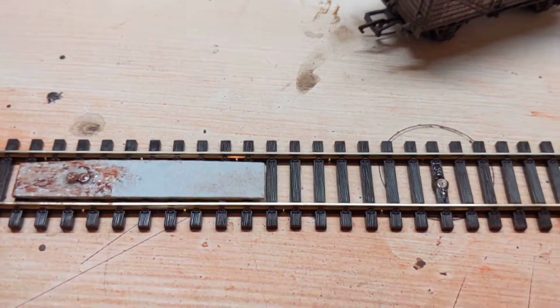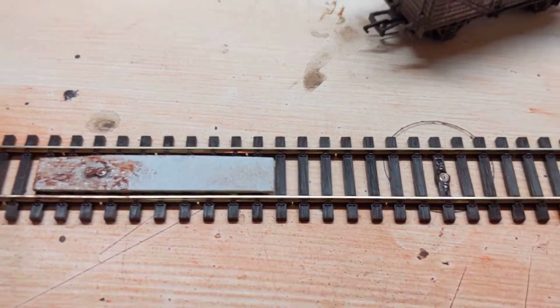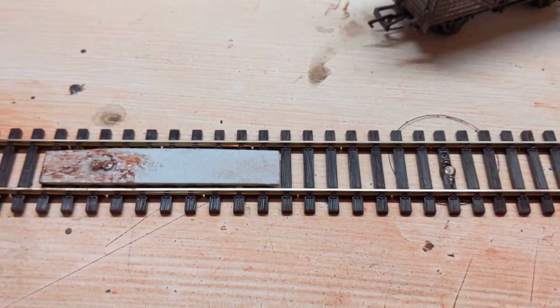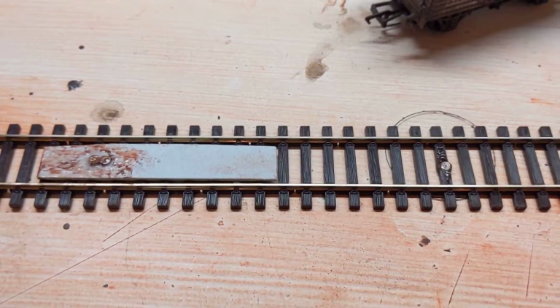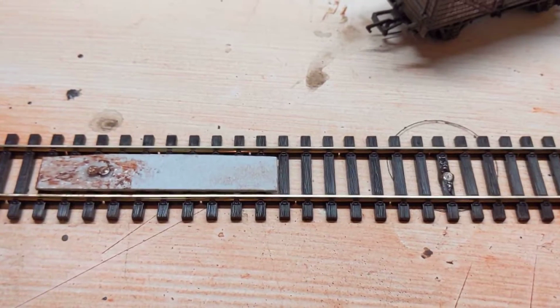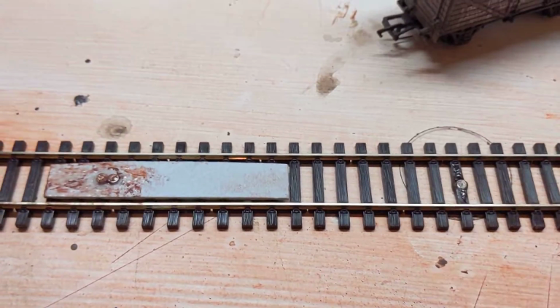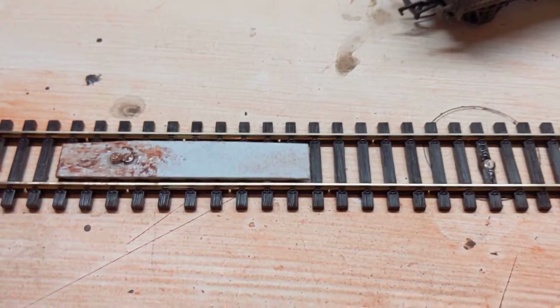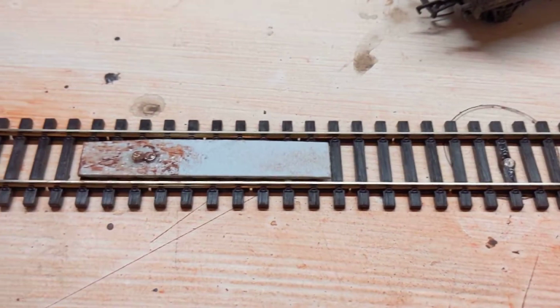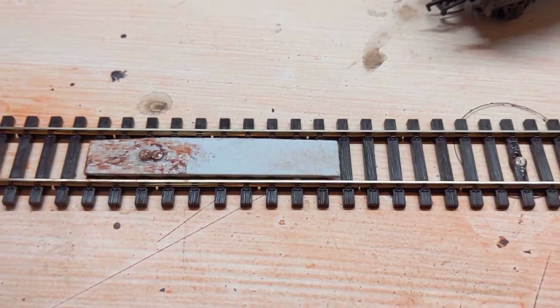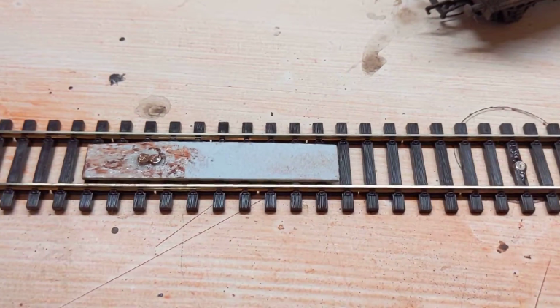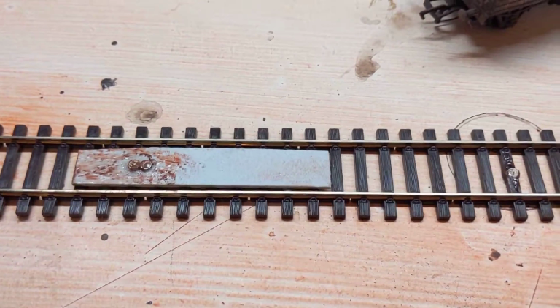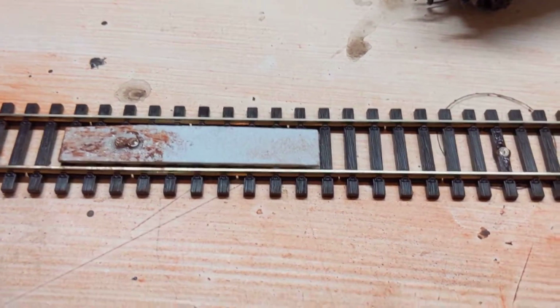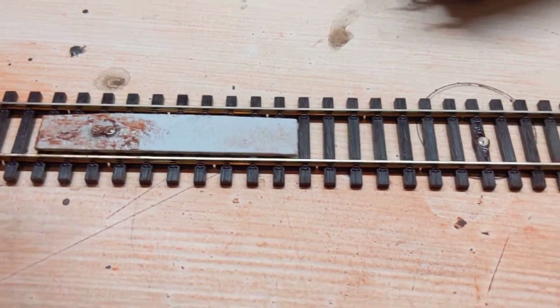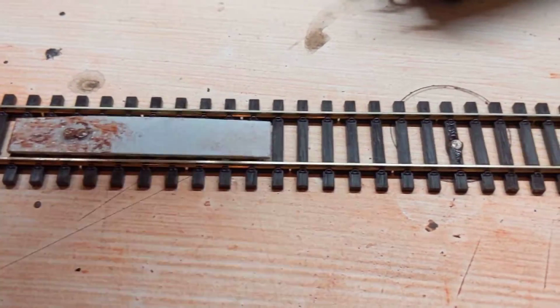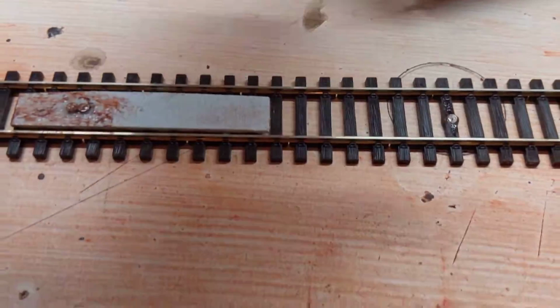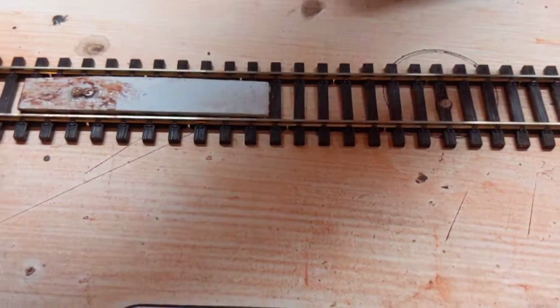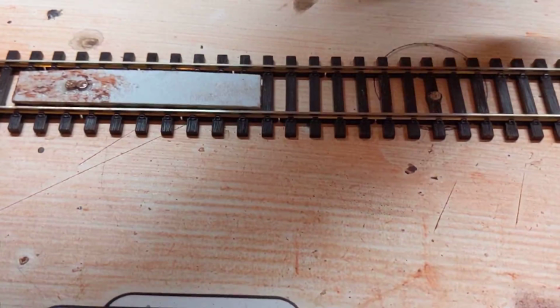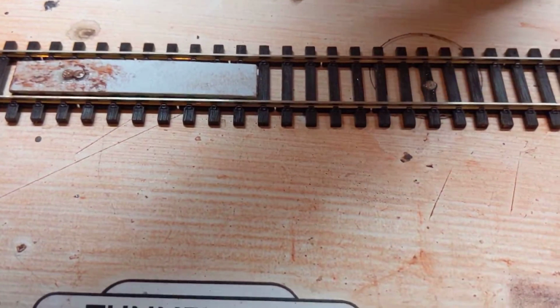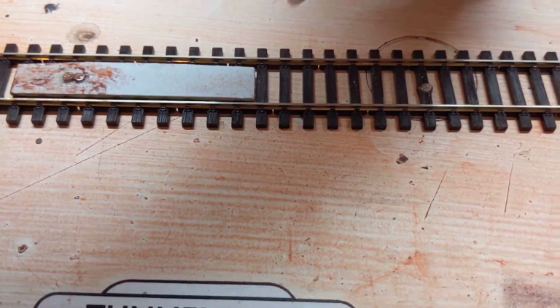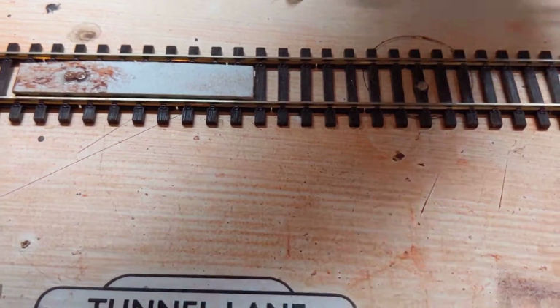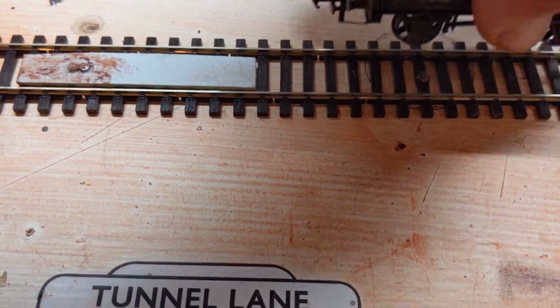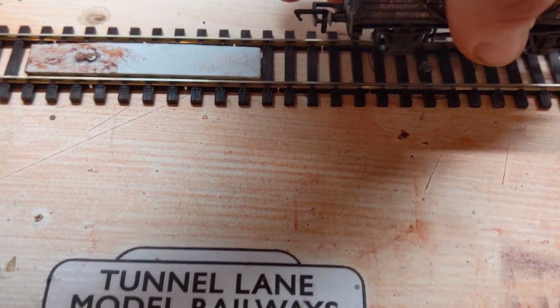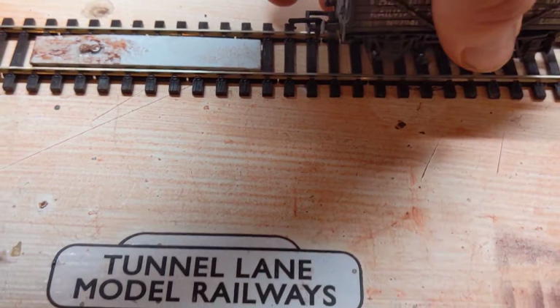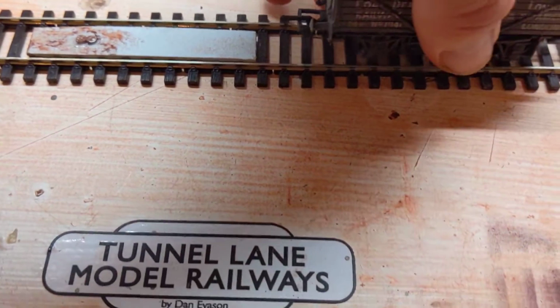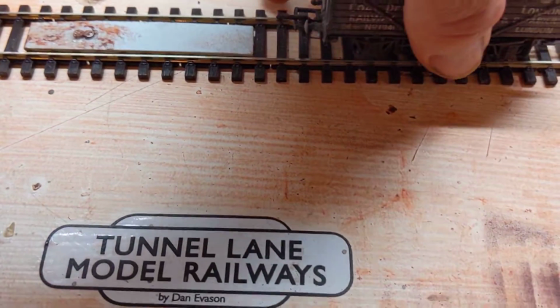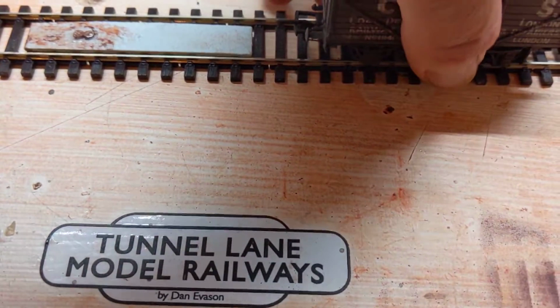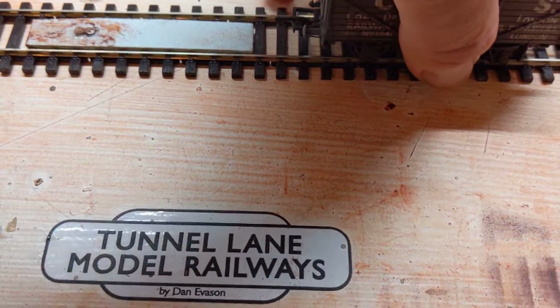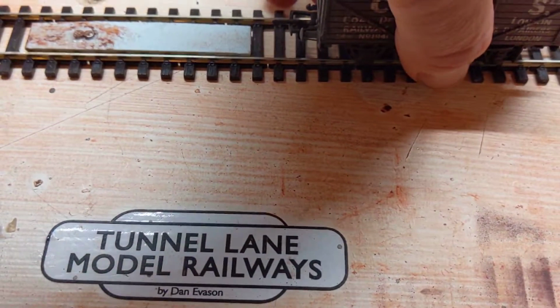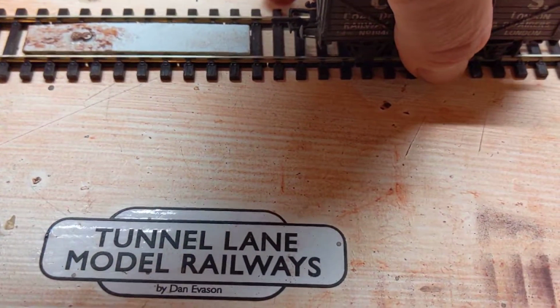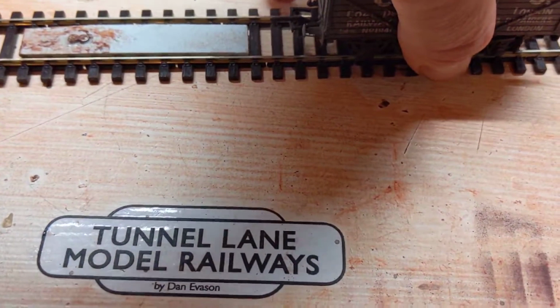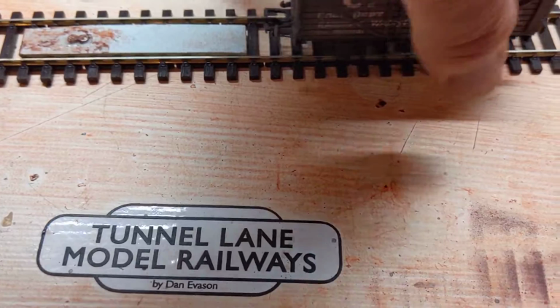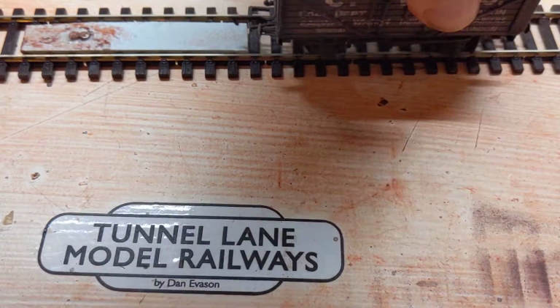Two little button magnets glued on there, from eBay. I think they're called super neo pro magnets or something like that.